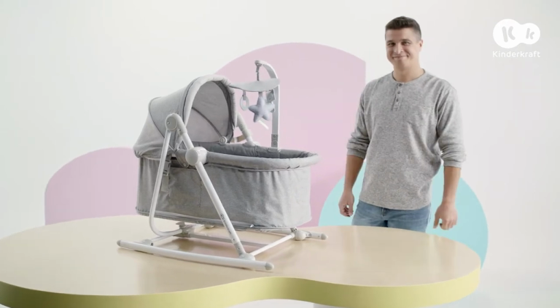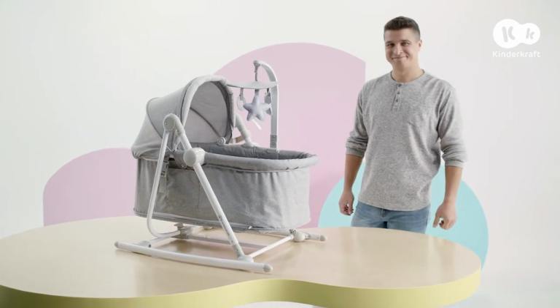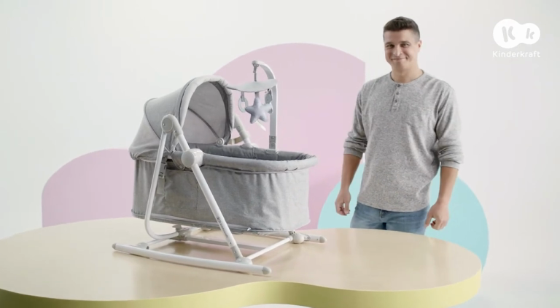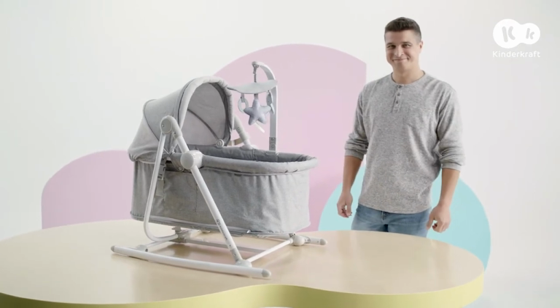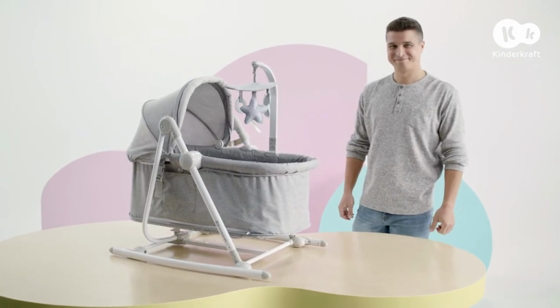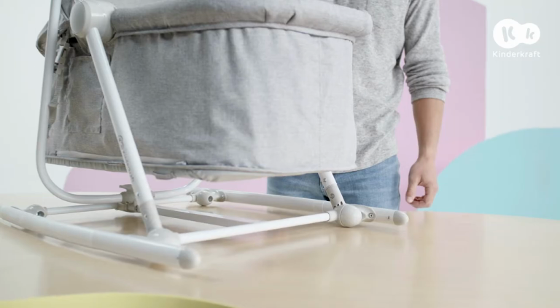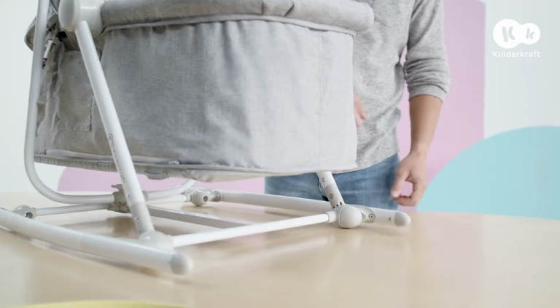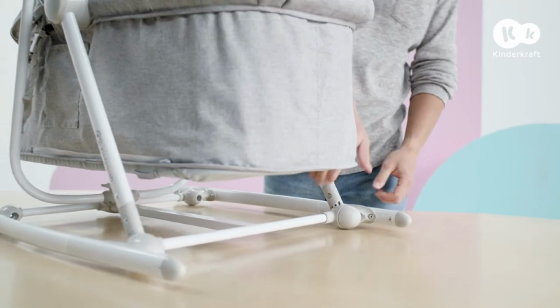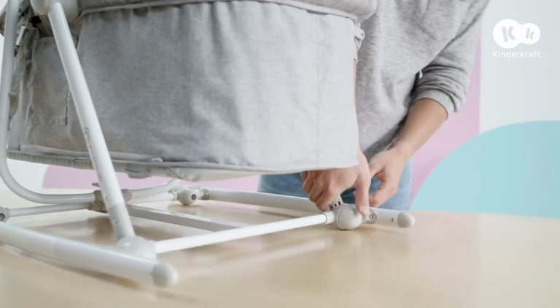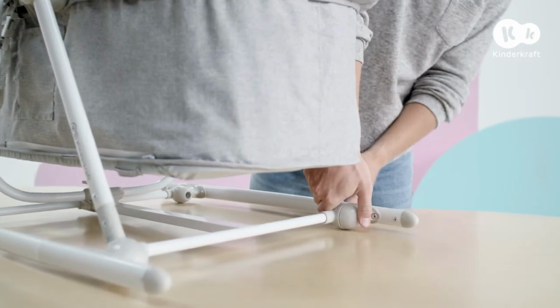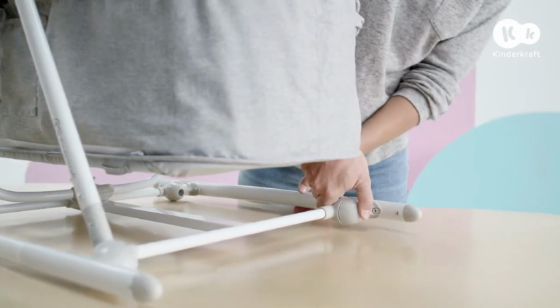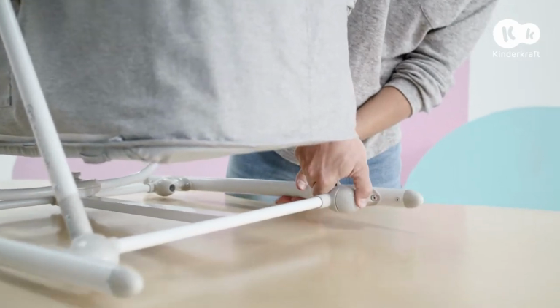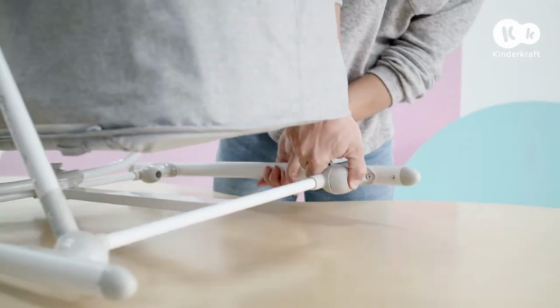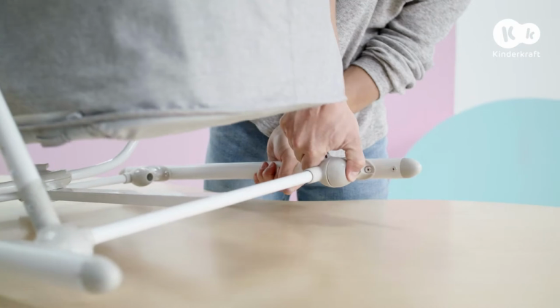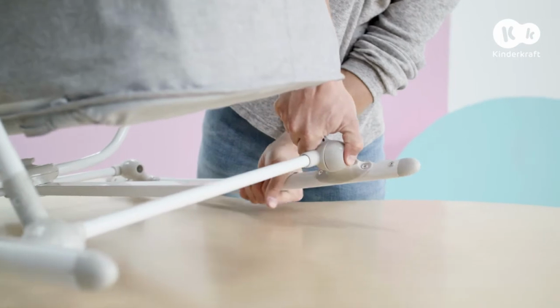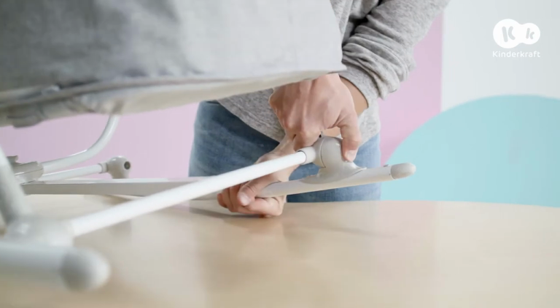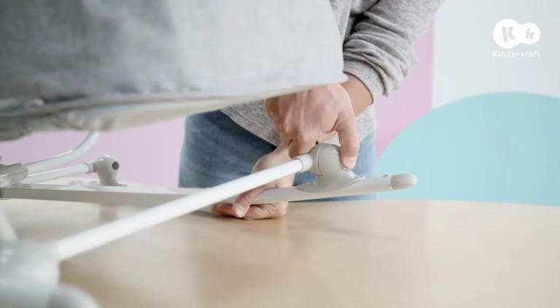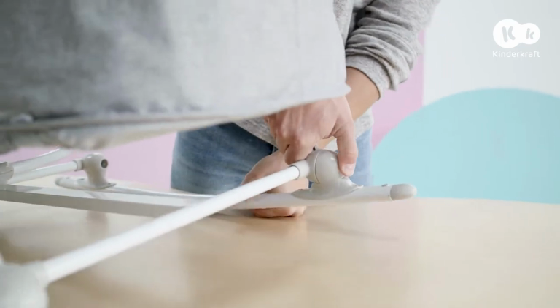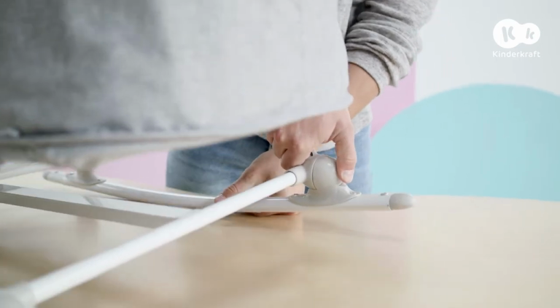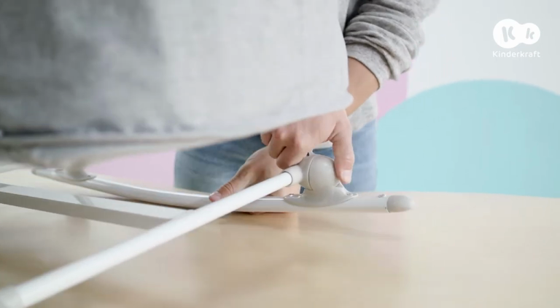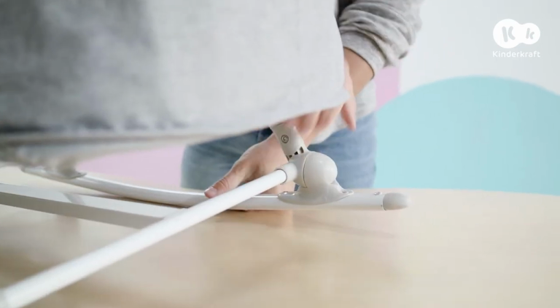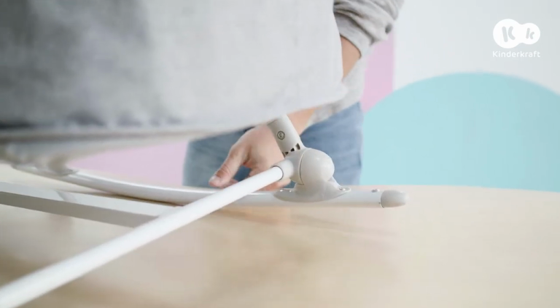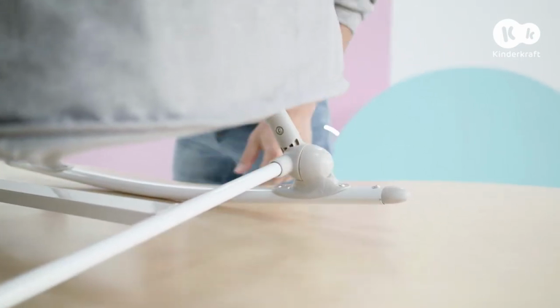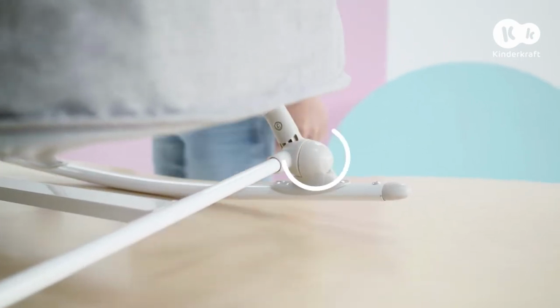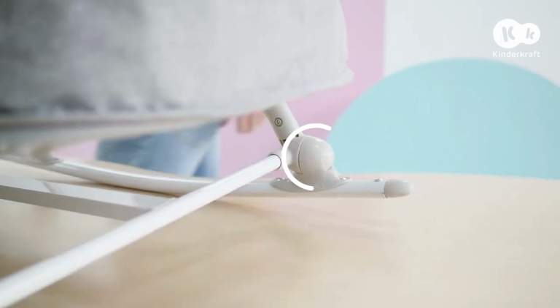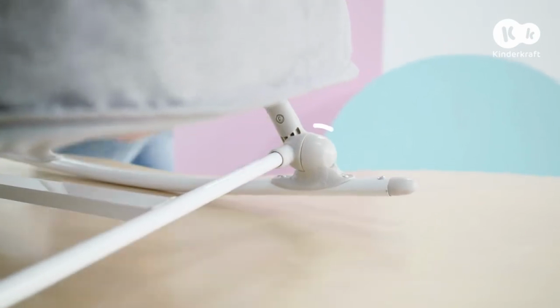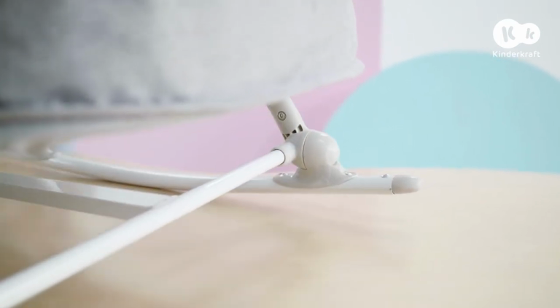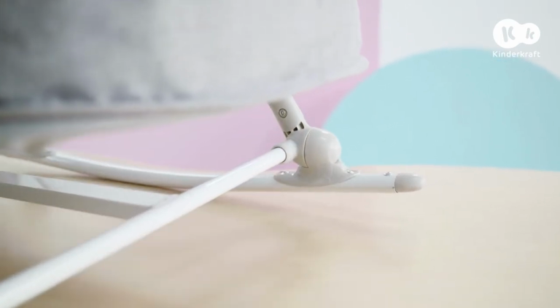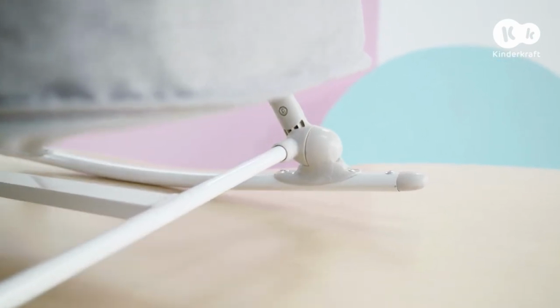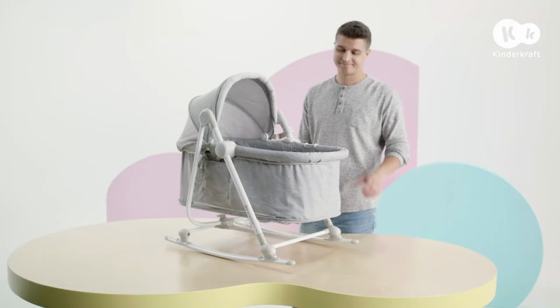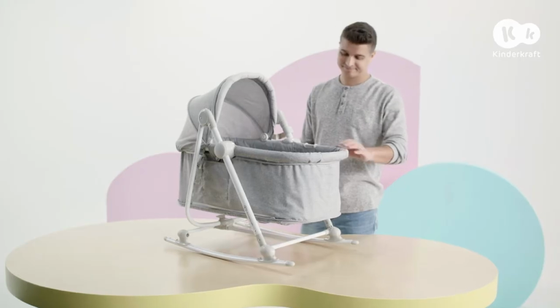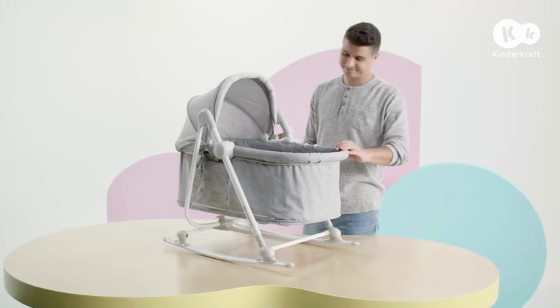Now let's convert it into a cradle. Press this button and tilt the rocking frame. Do the same on the other side. Ready.